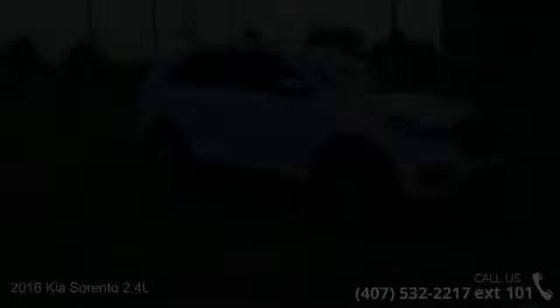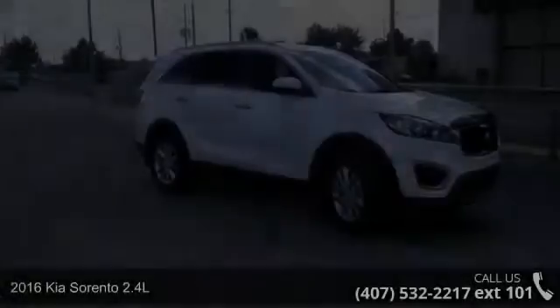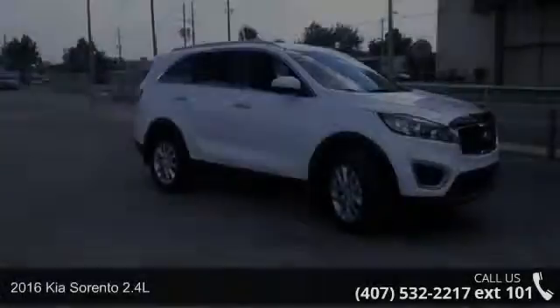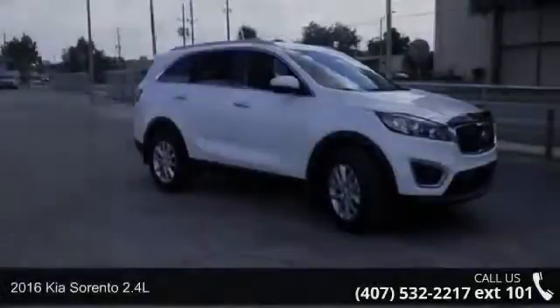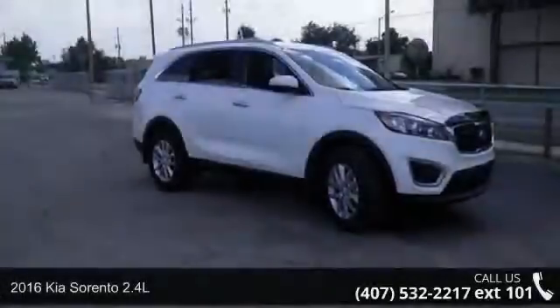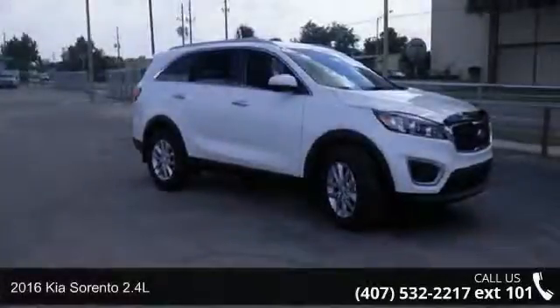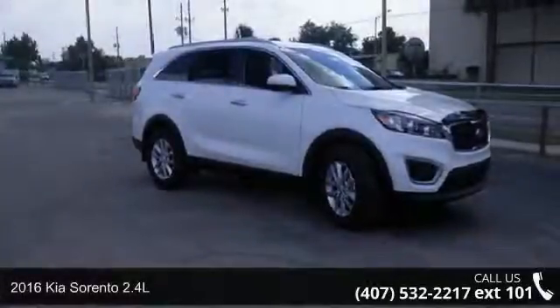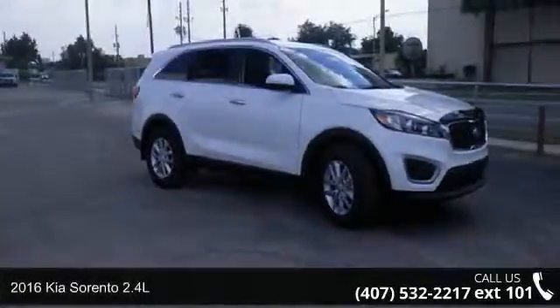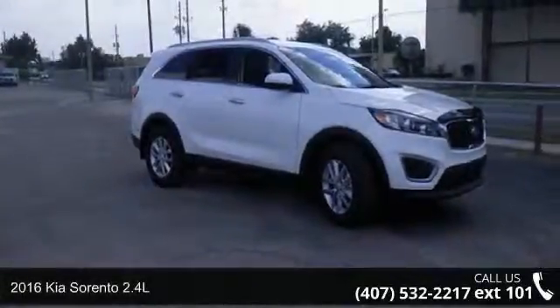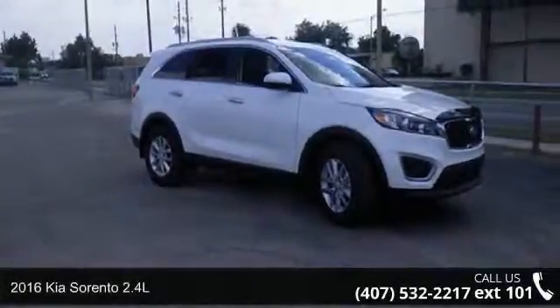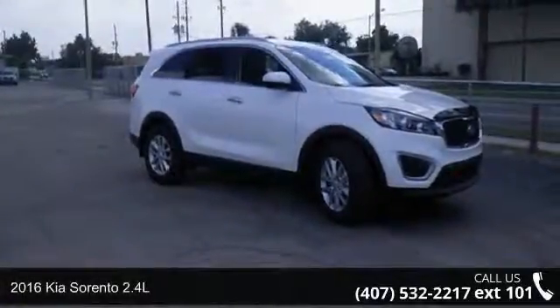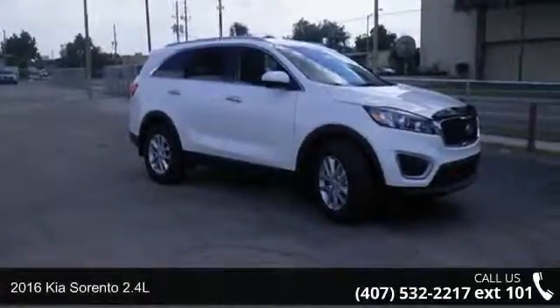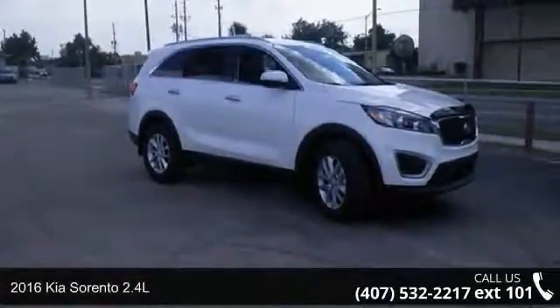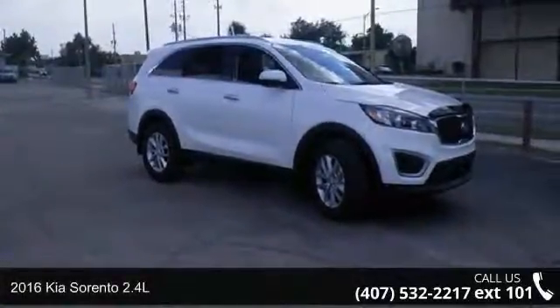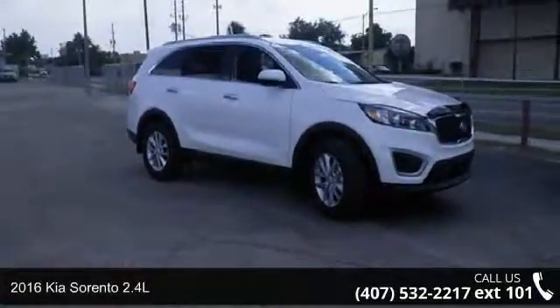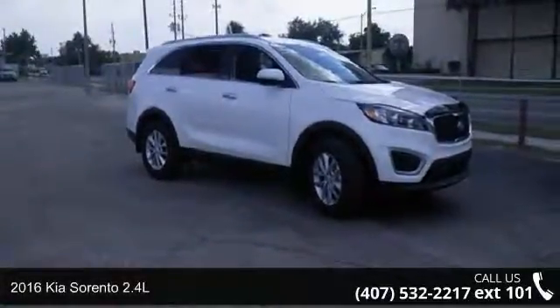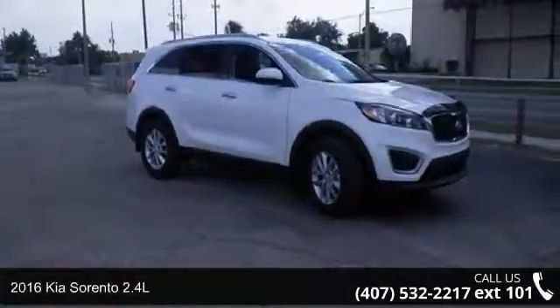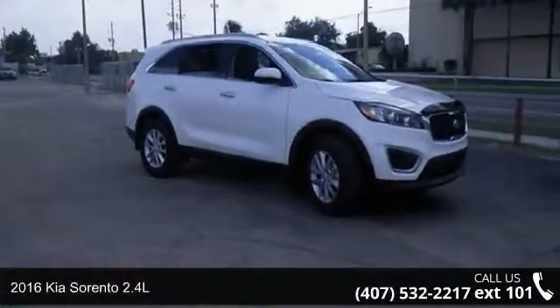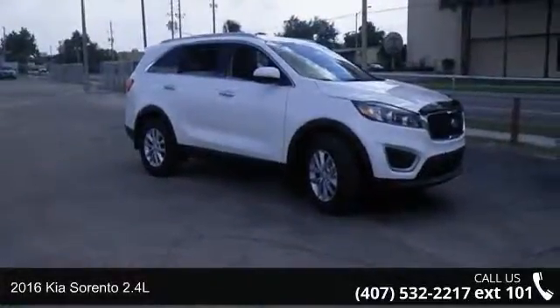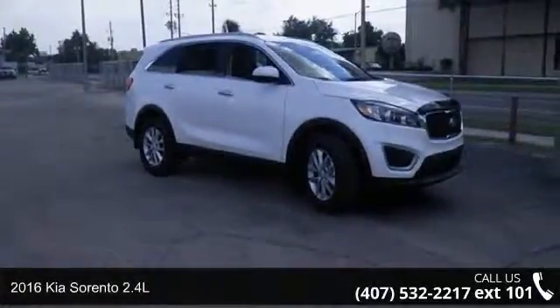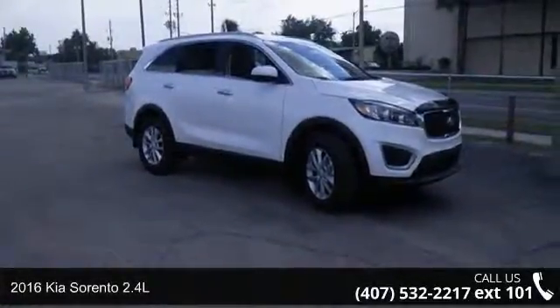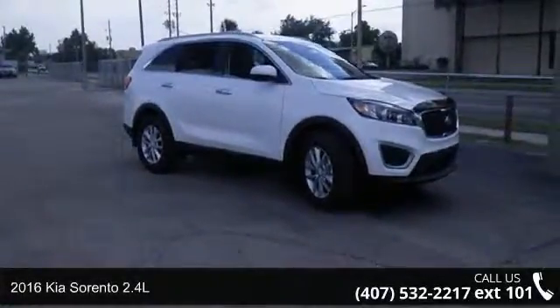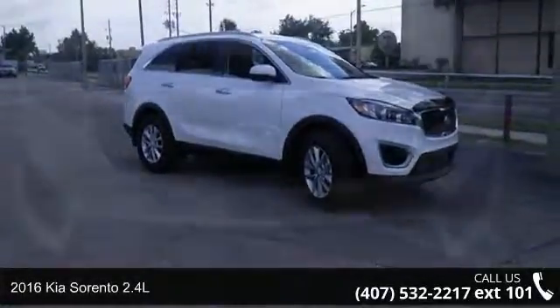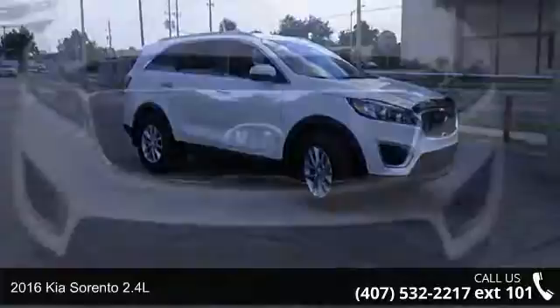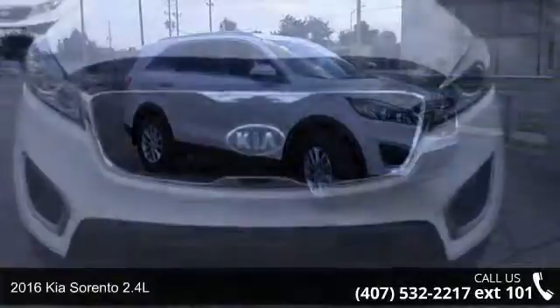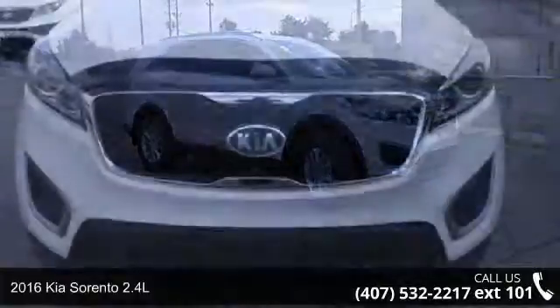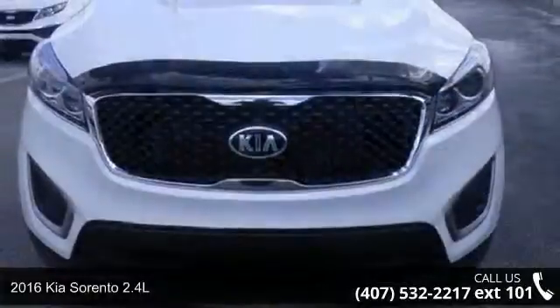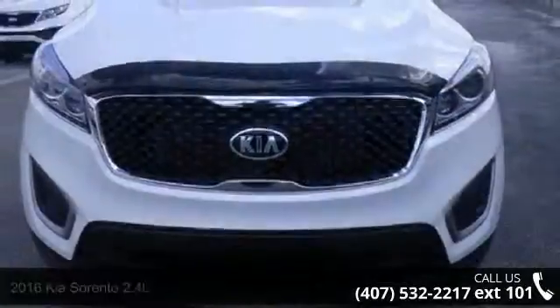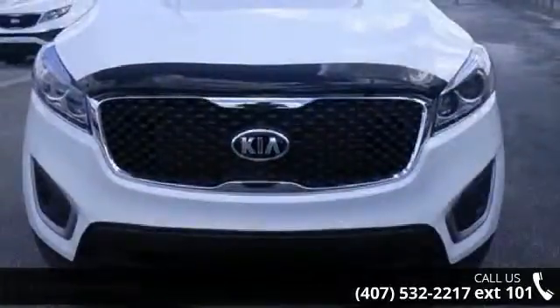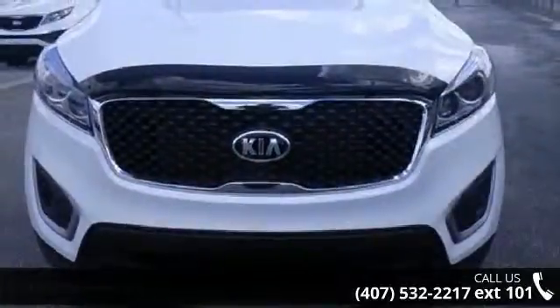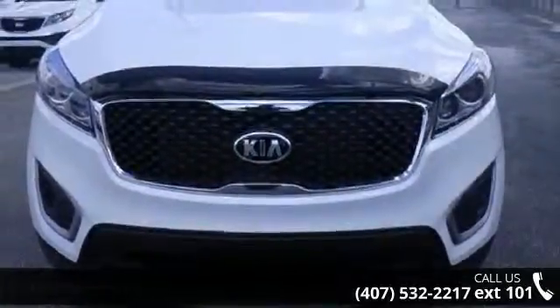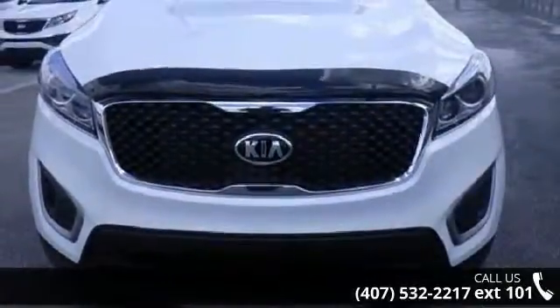Arrive in style with this 2016 Kia Sorento 2.4L. This may be the set of wheels you've been looking for.